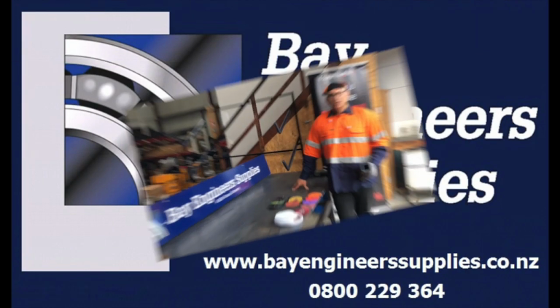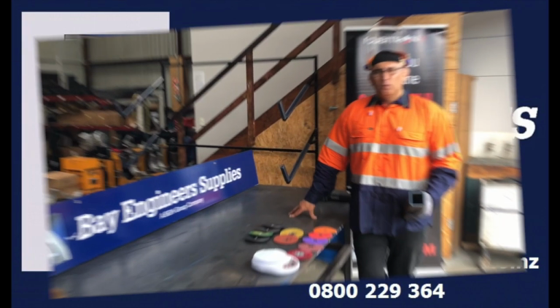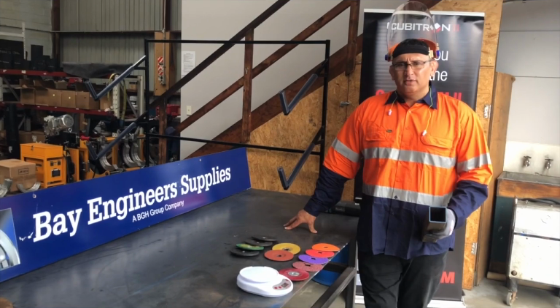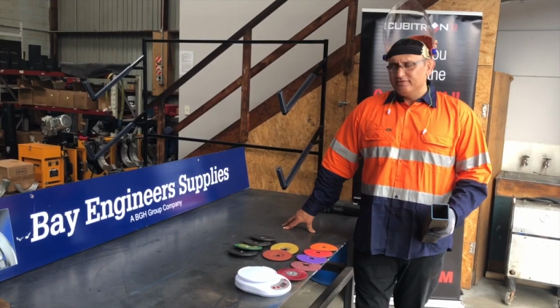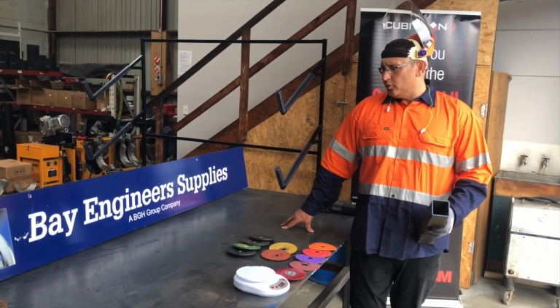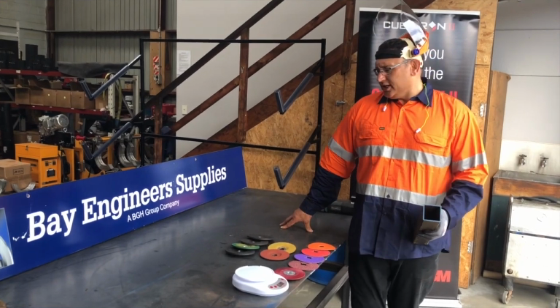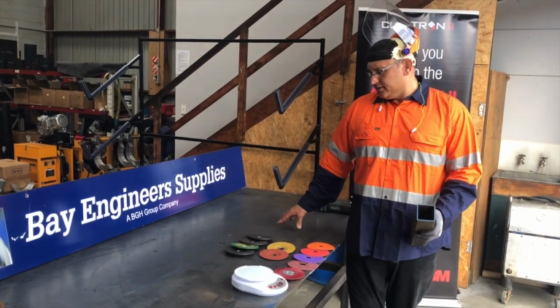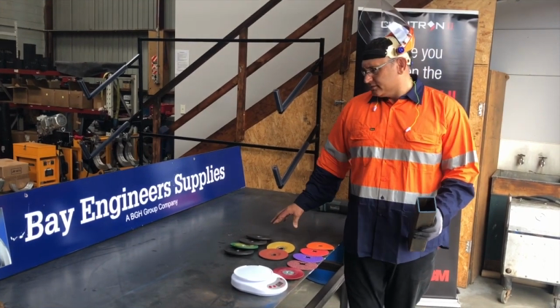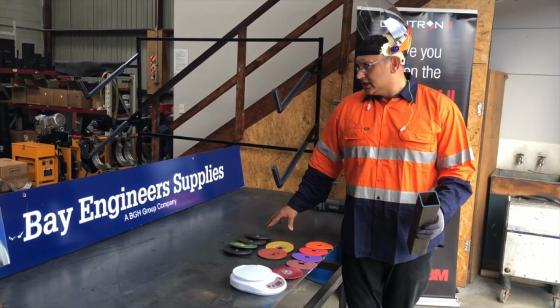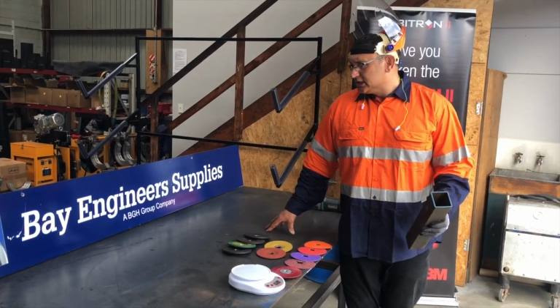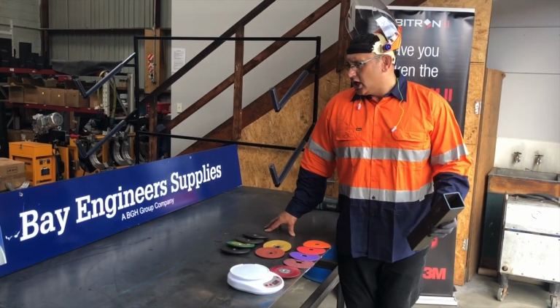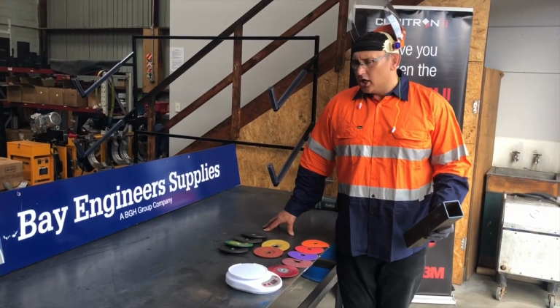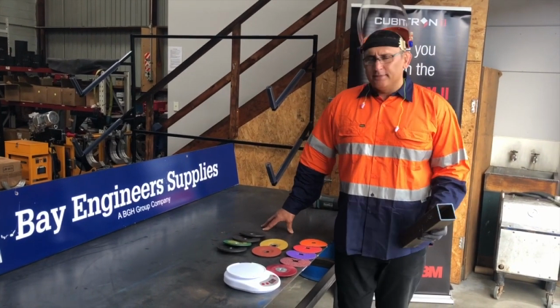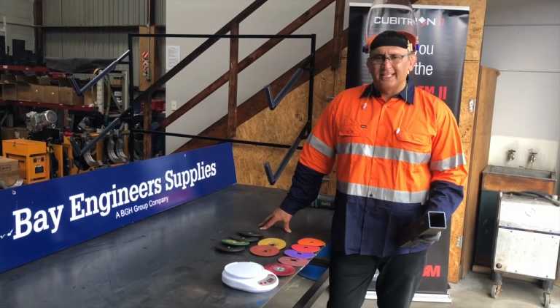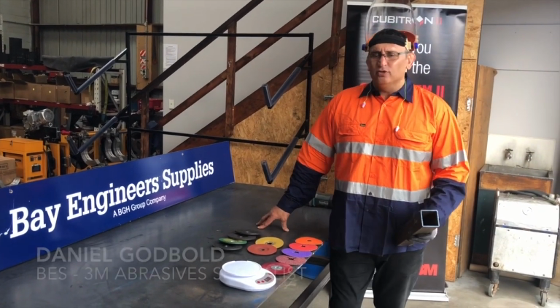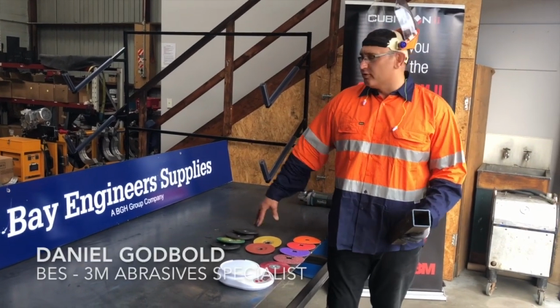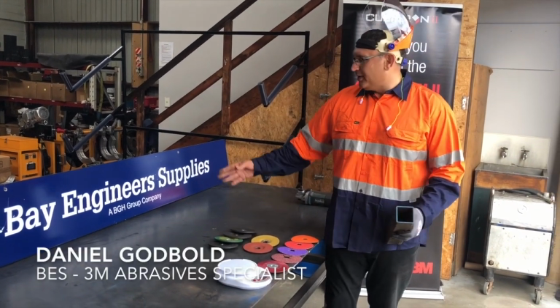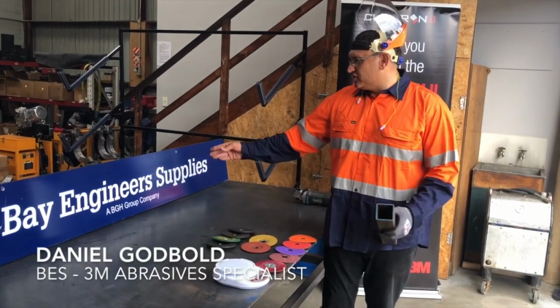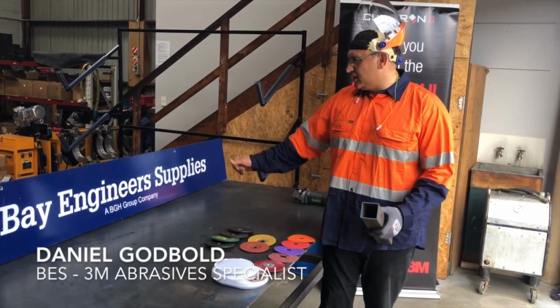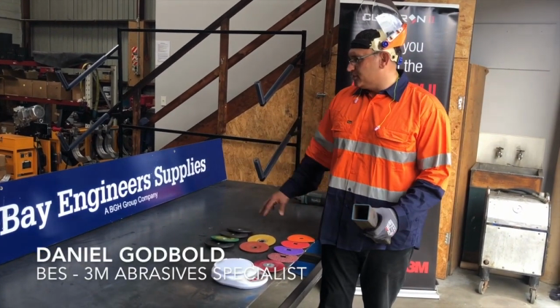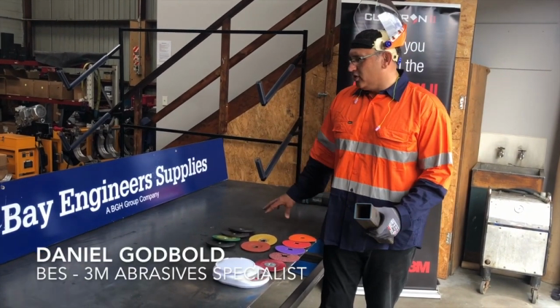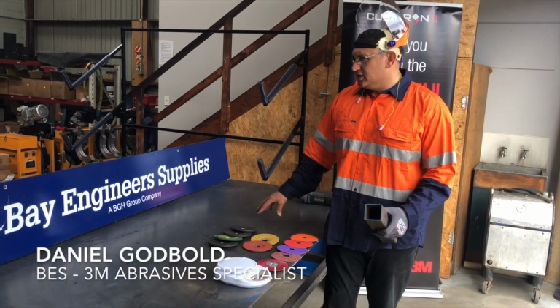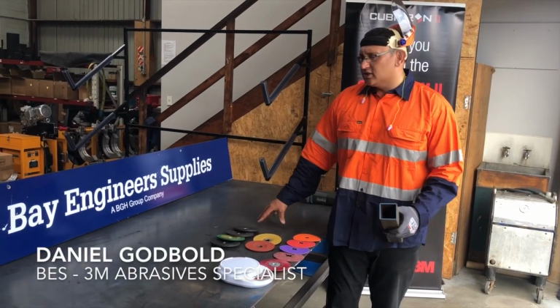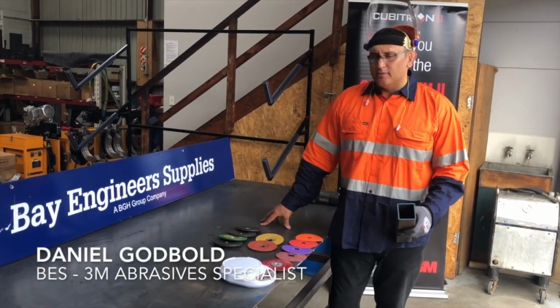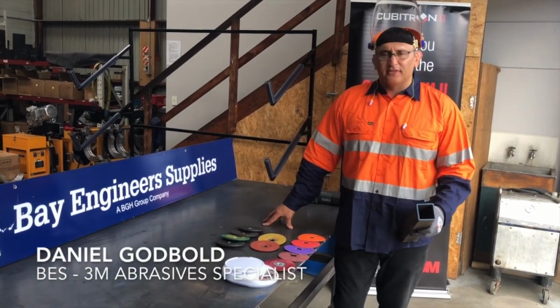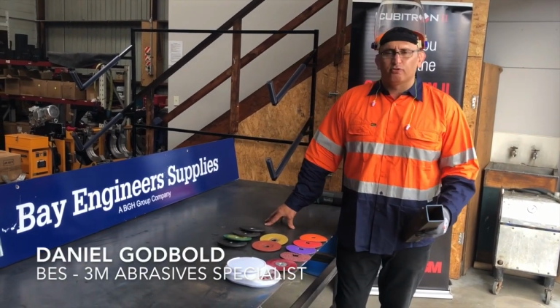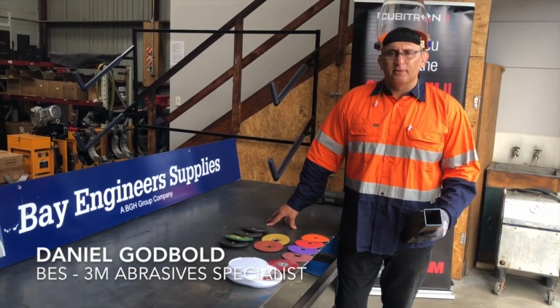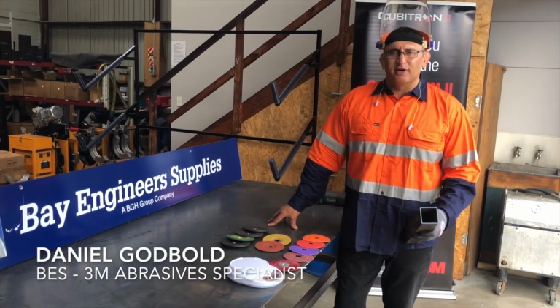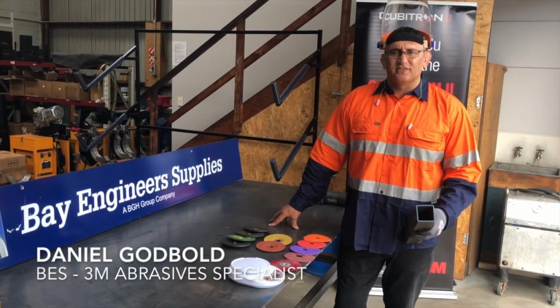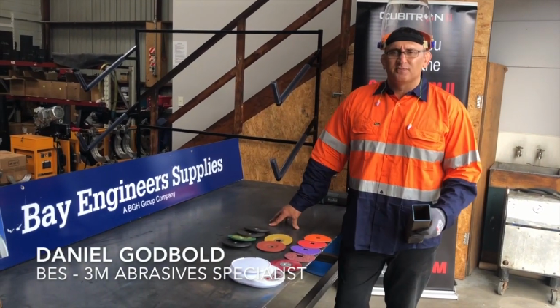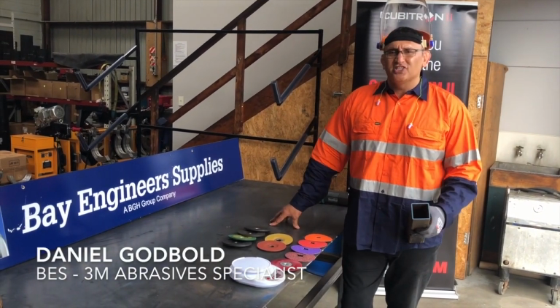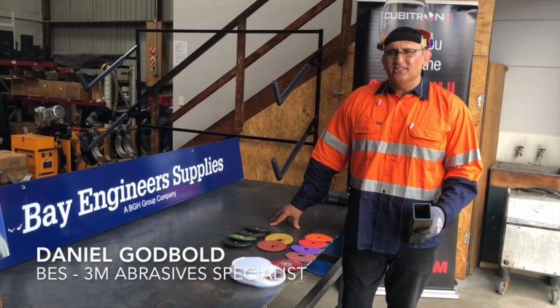Welcome everybody. I am Daniel from Bay Engineering Supplies. I'm the 3M abrasive specialist.